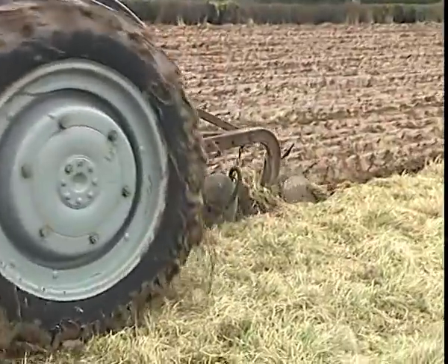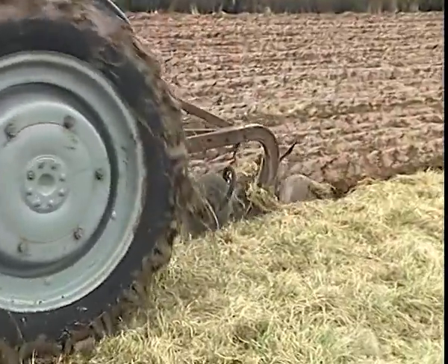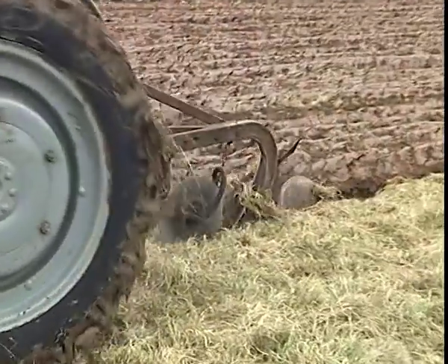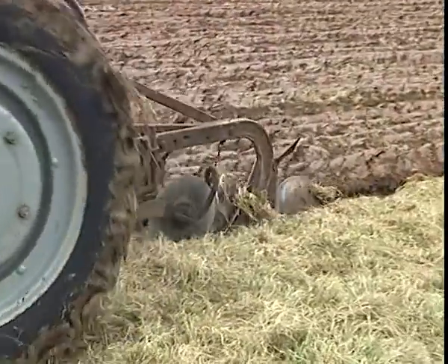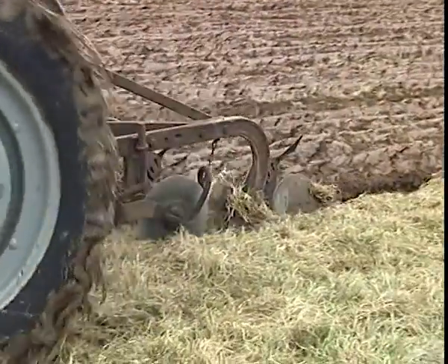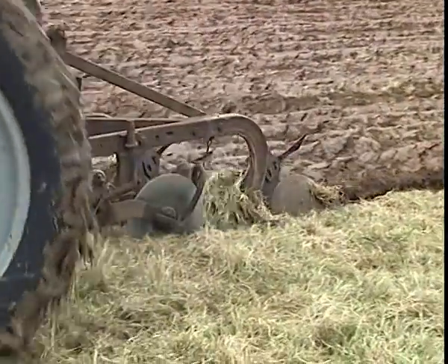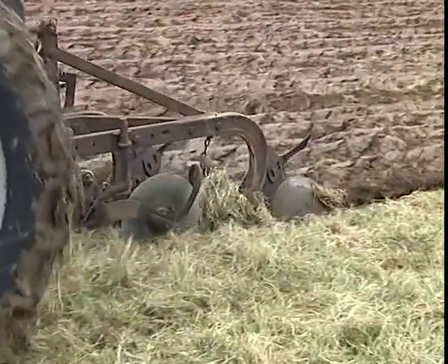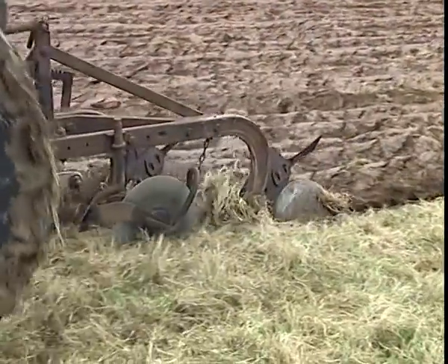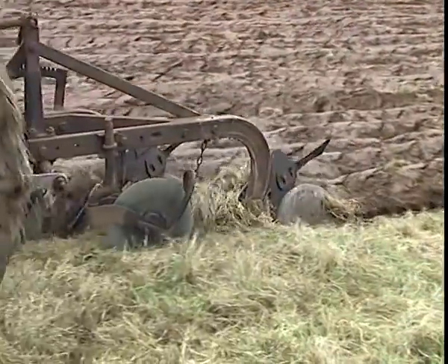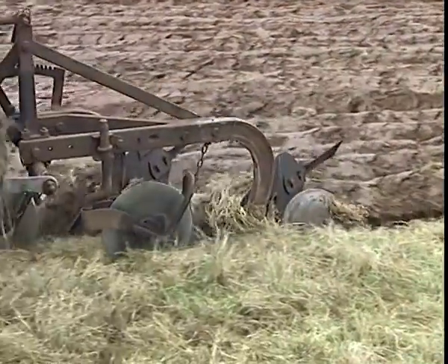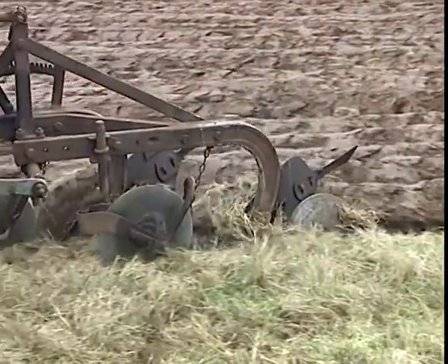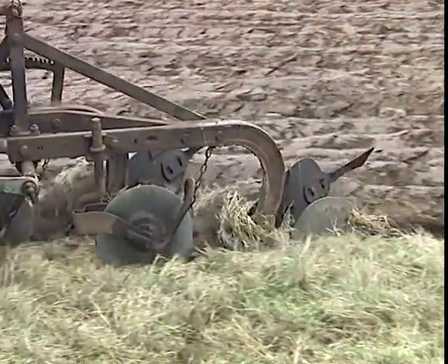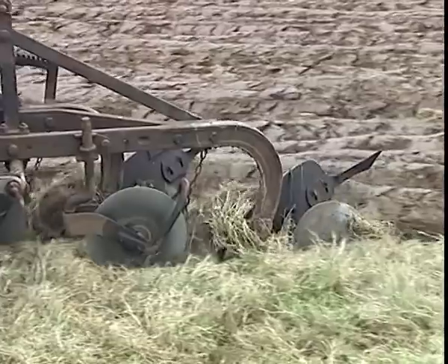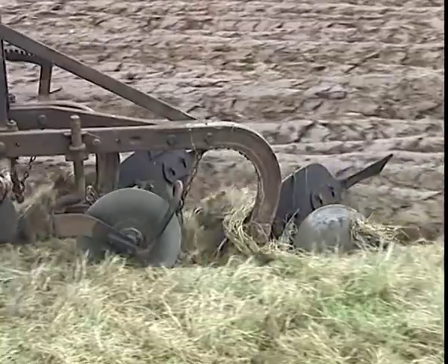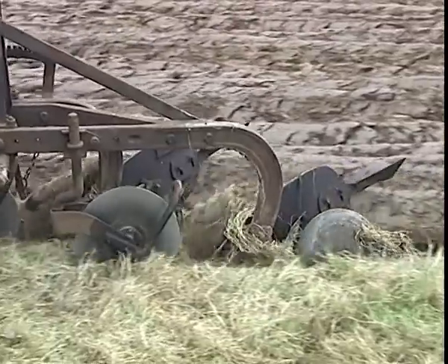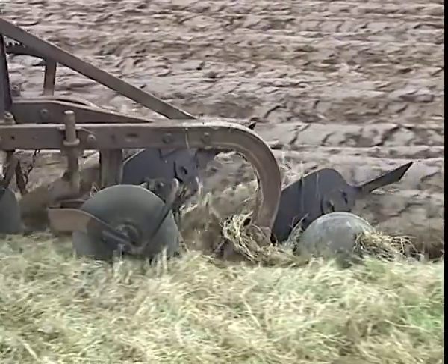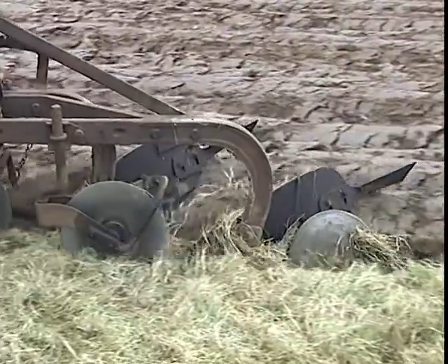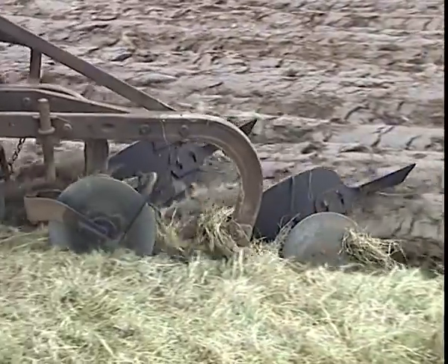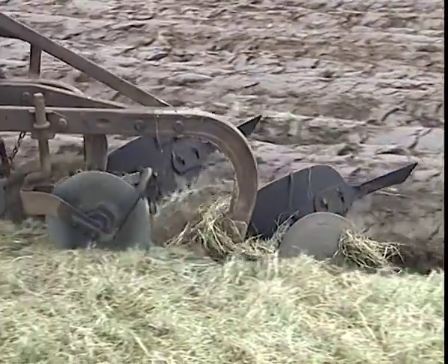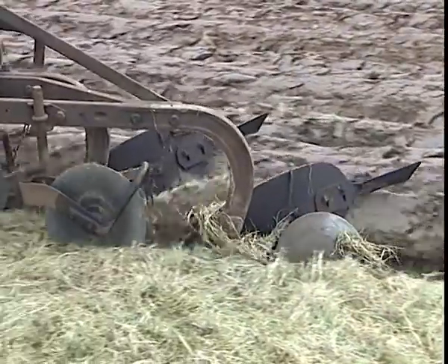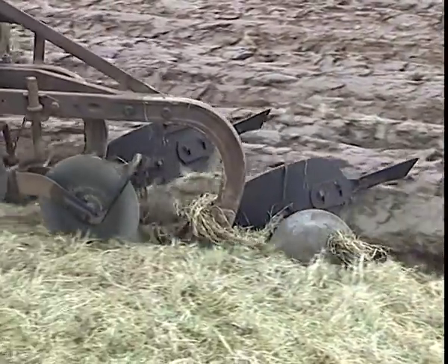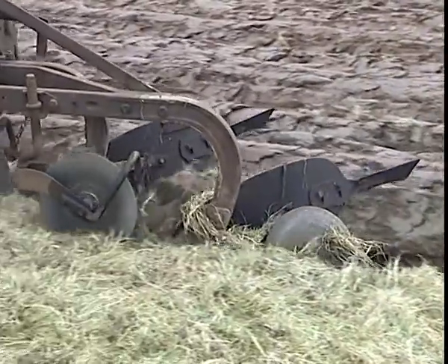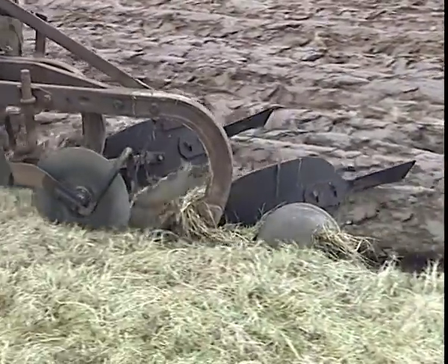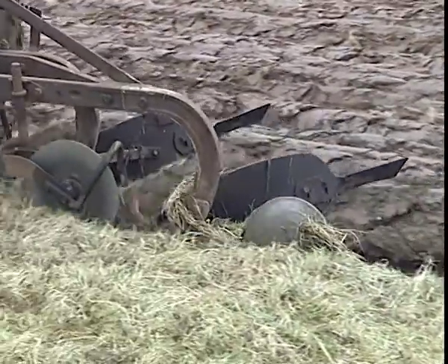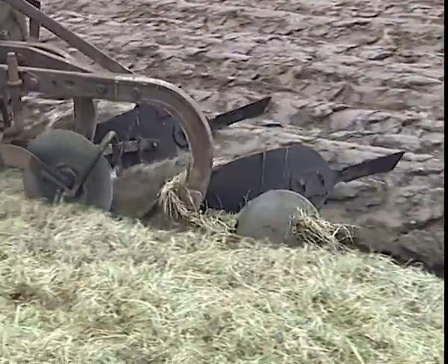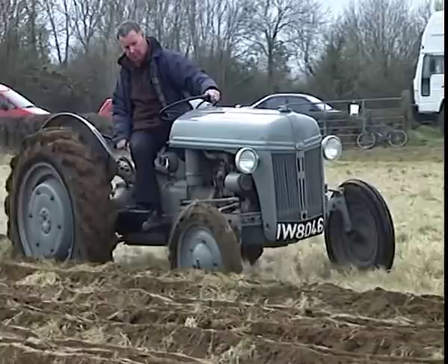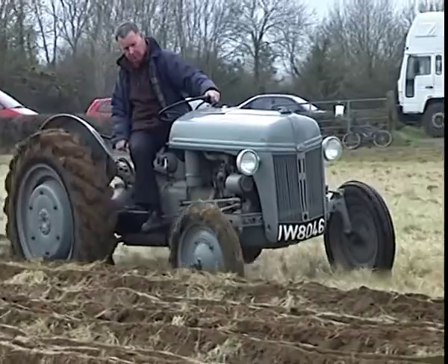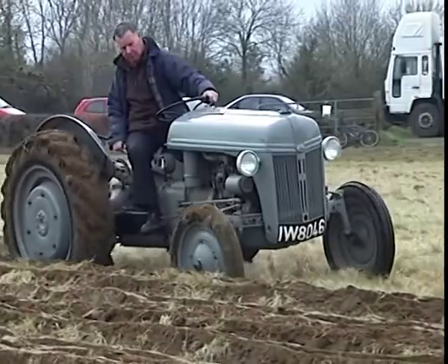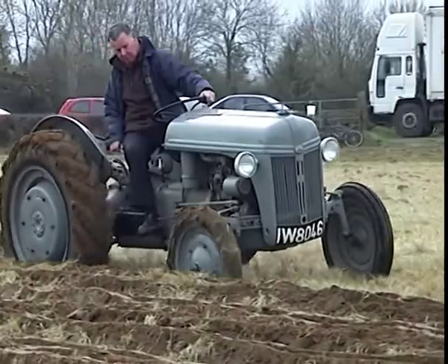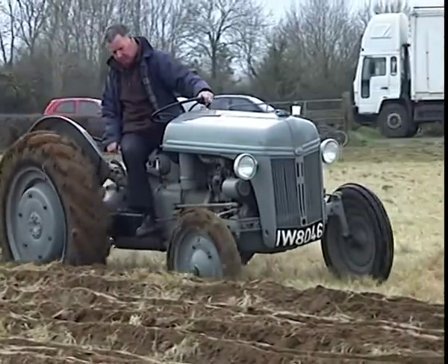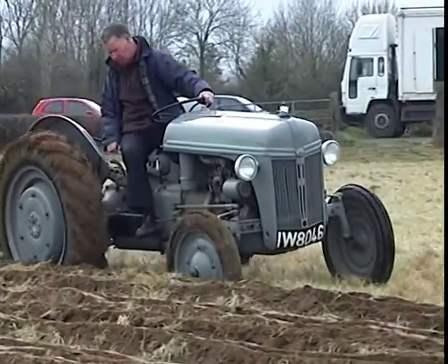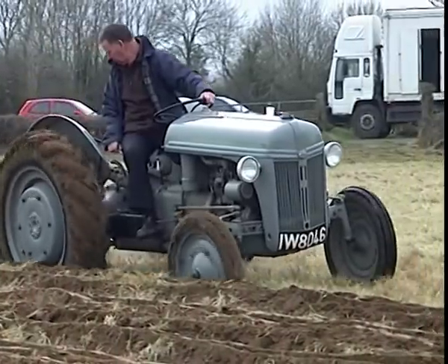It wasn't long before neighbouring farmers too had purchased one, and the days of the horses on farms were soon gone forever.